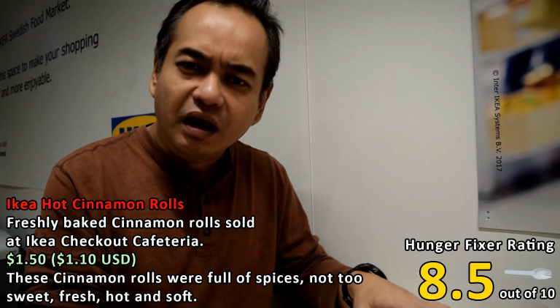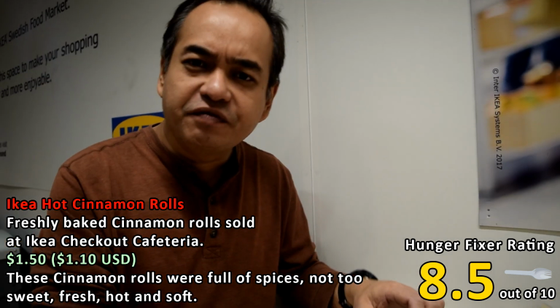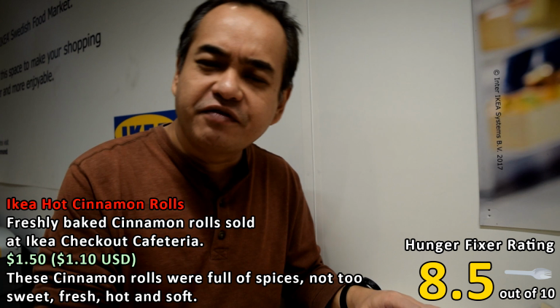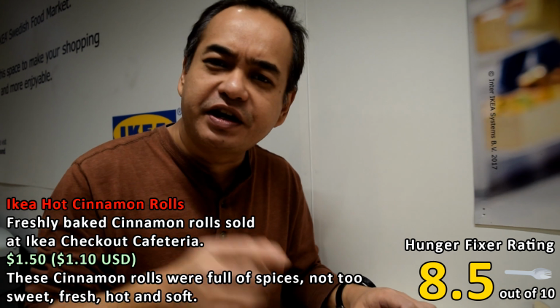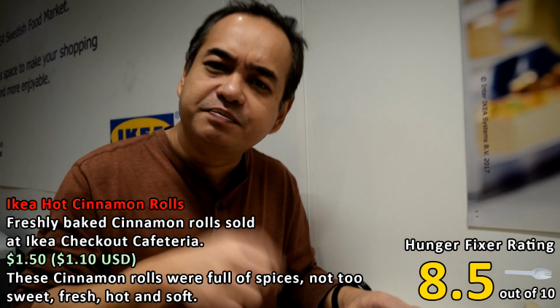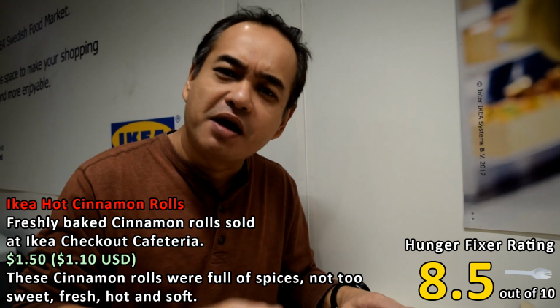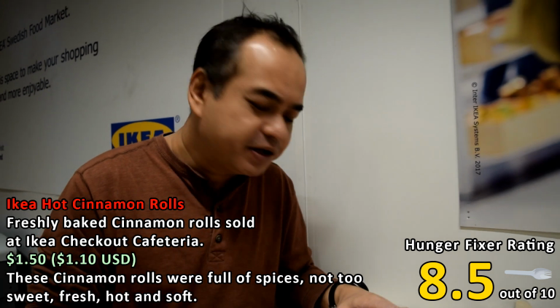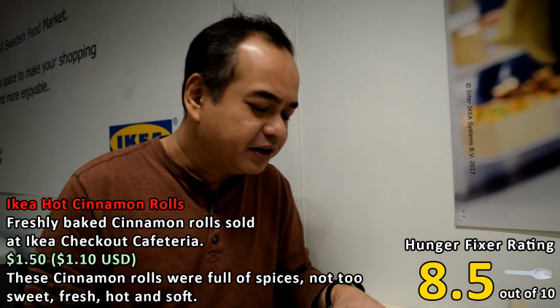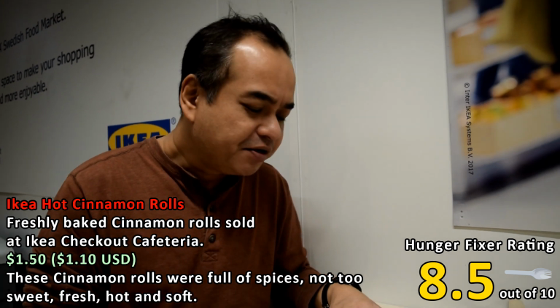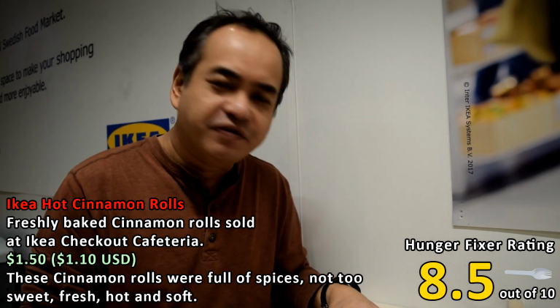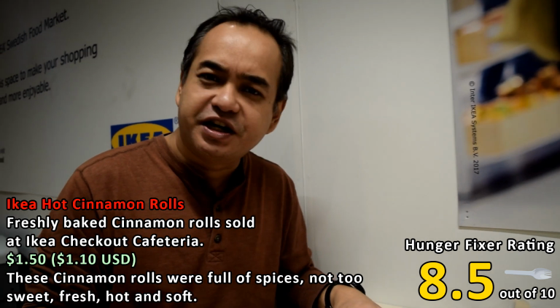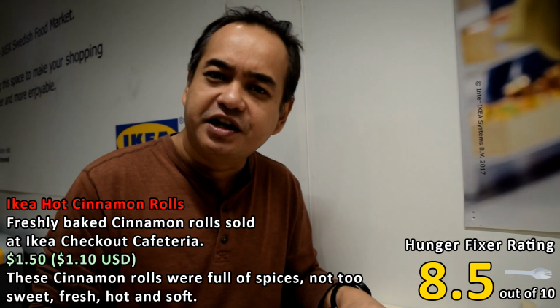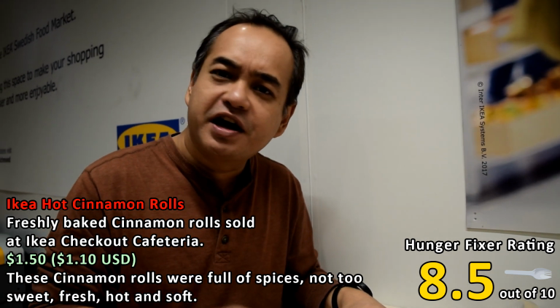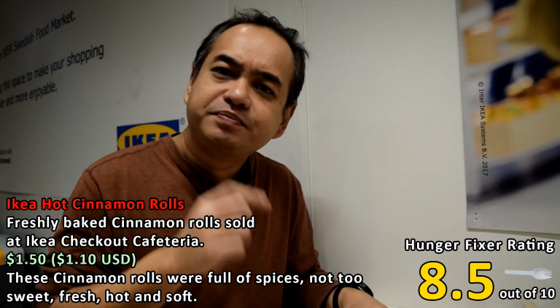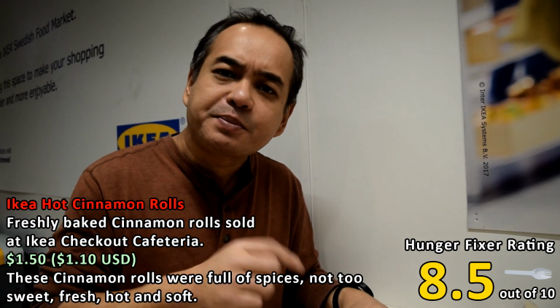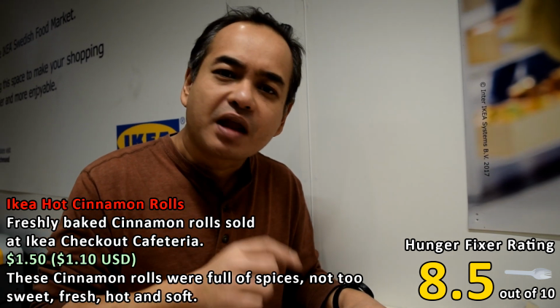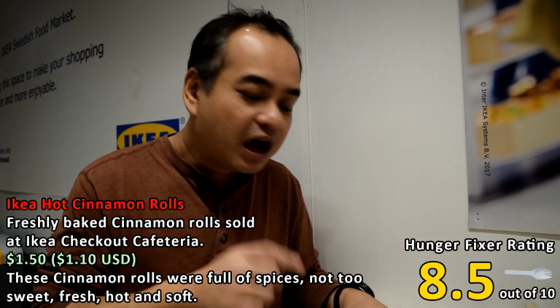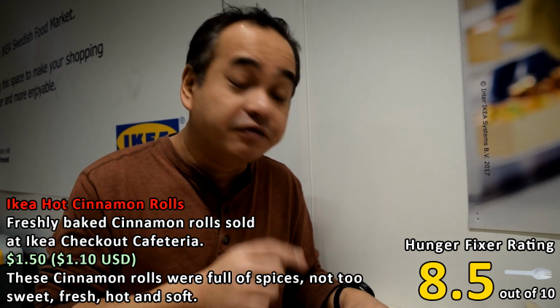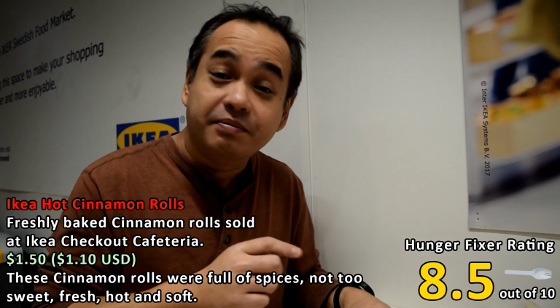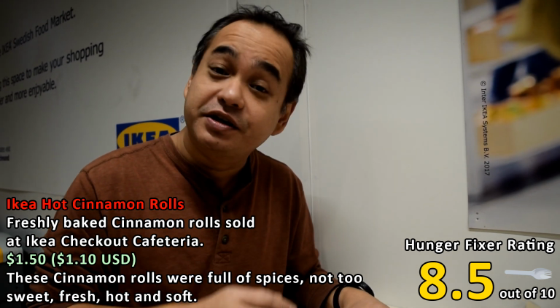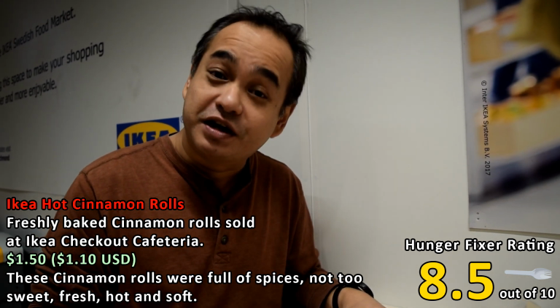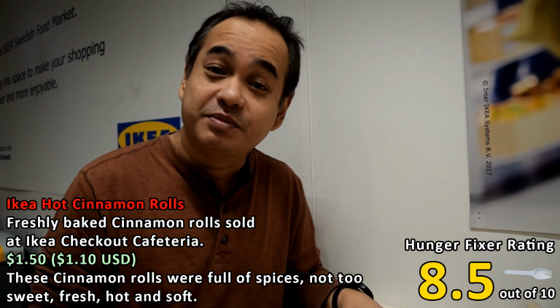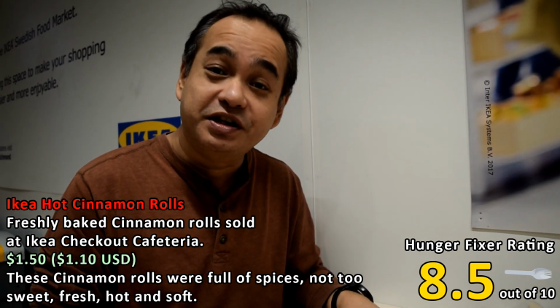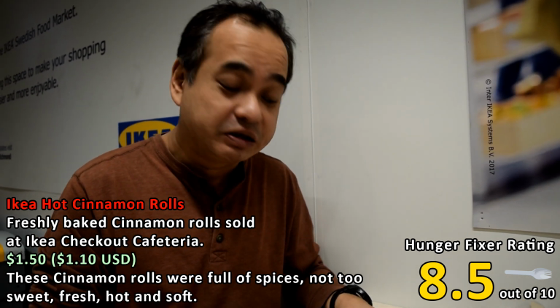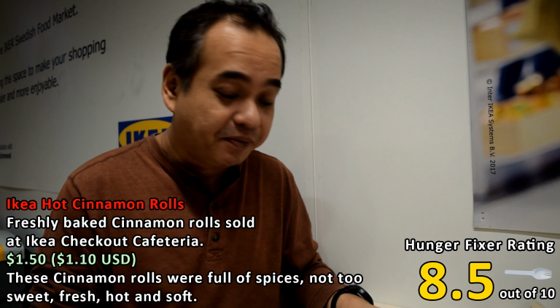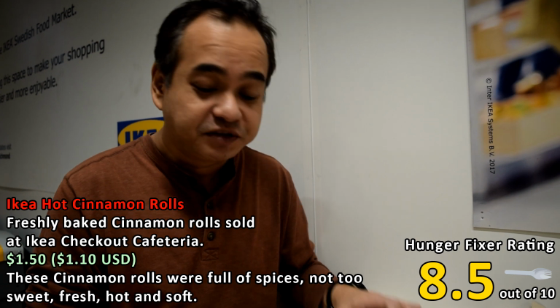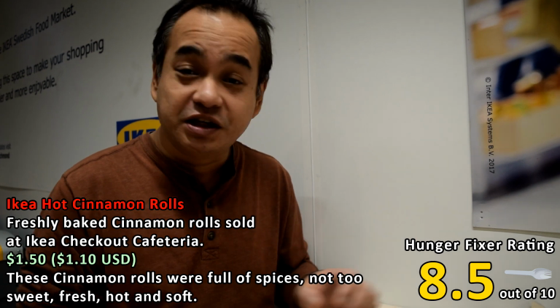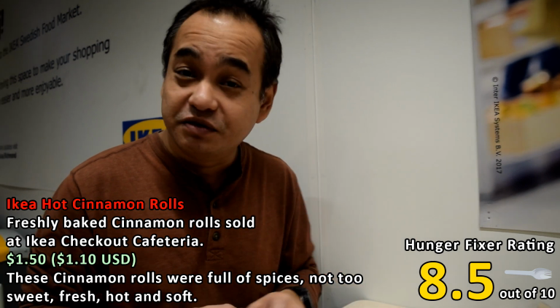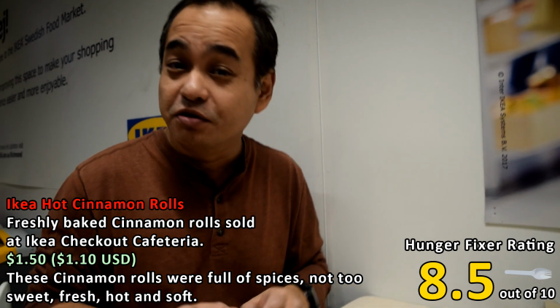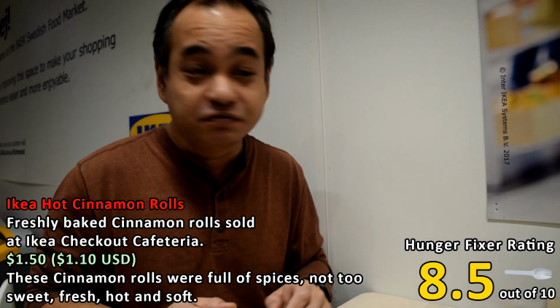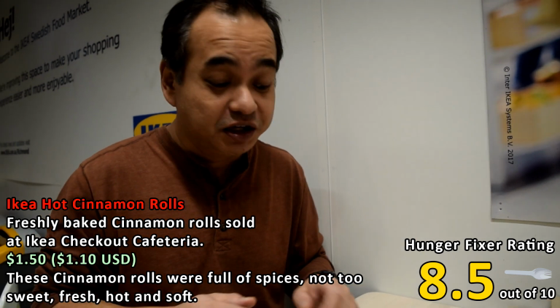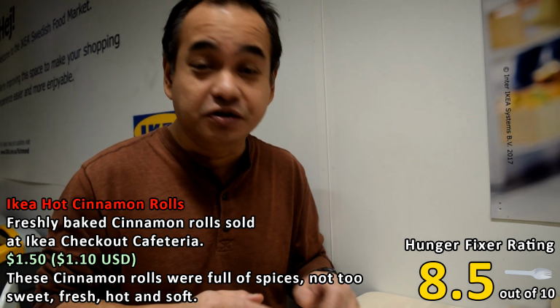If you're ever in Melbourne and visiting IKEA, I highly recommend you try some of these cinnamon rolls. They're really good.